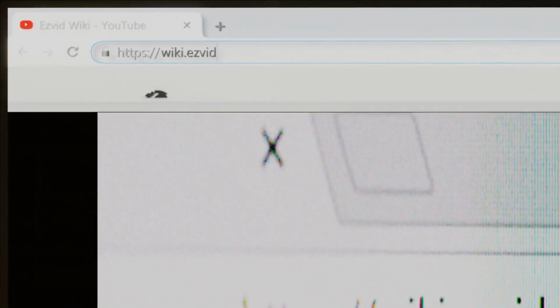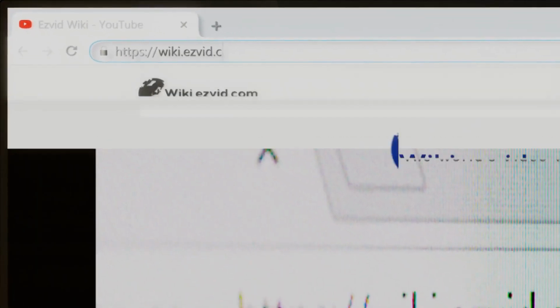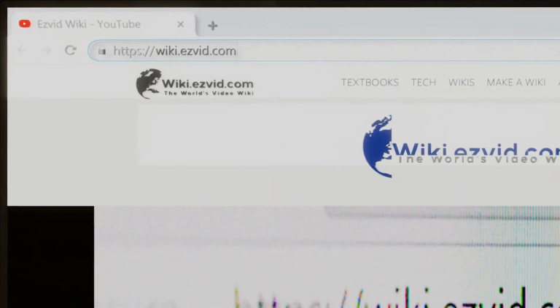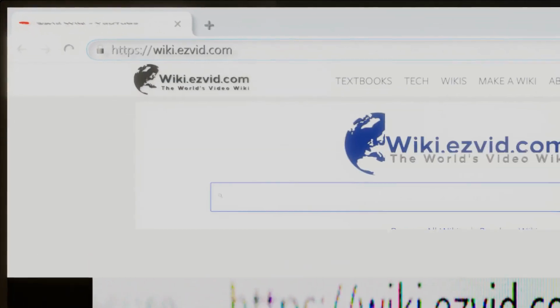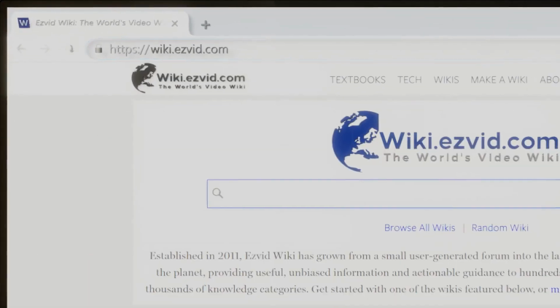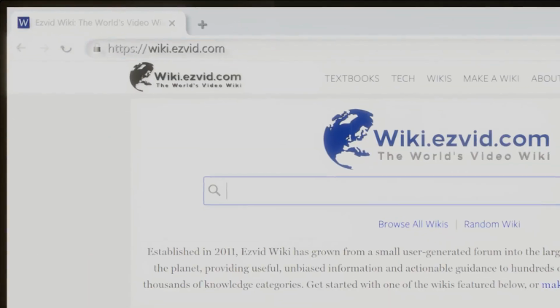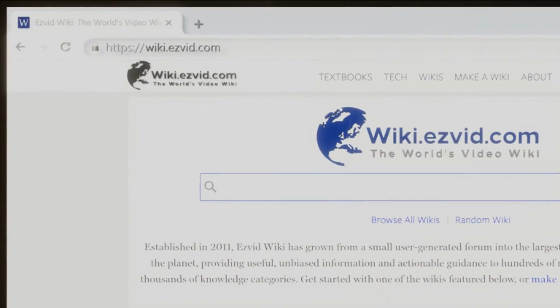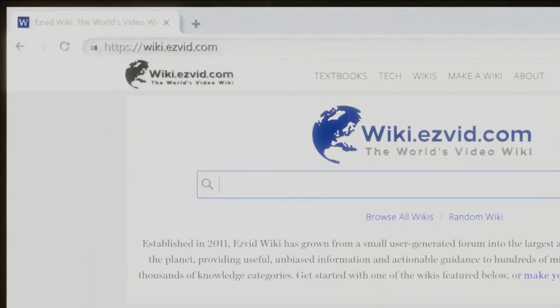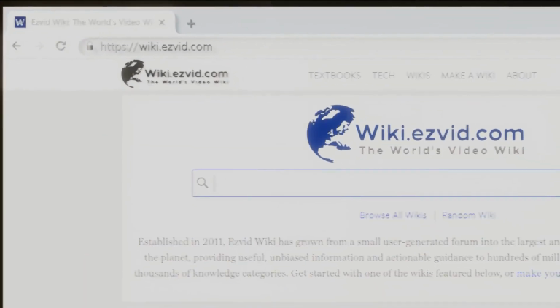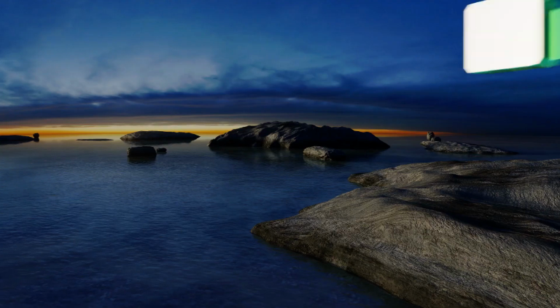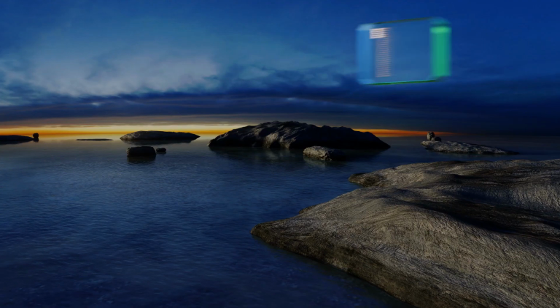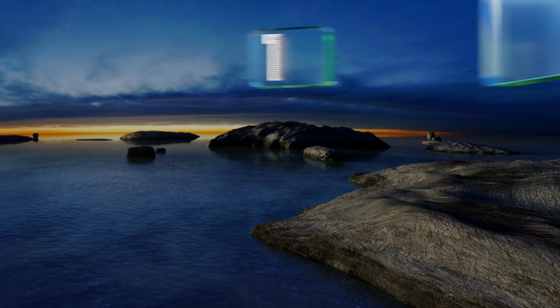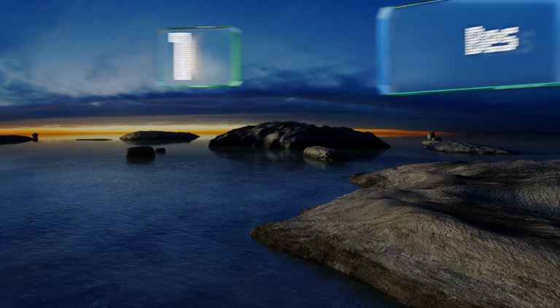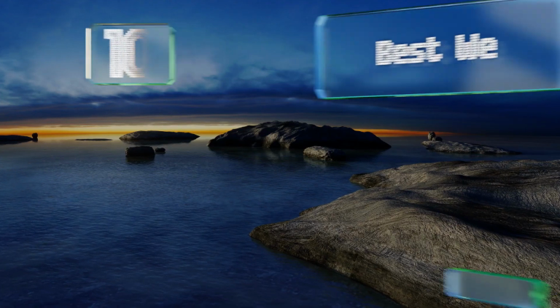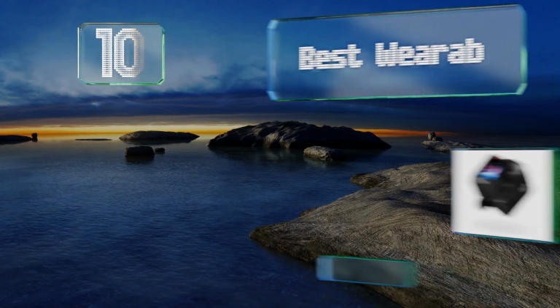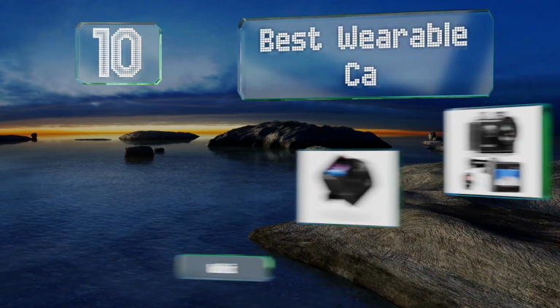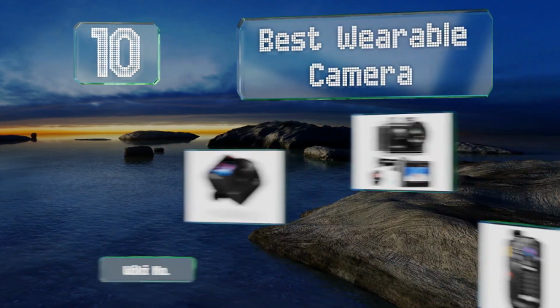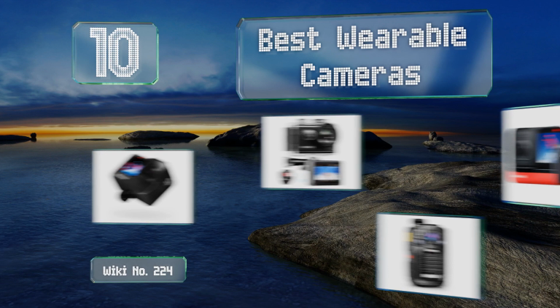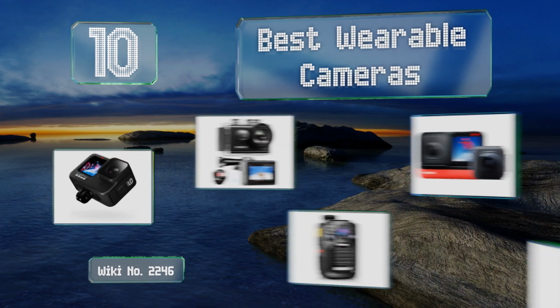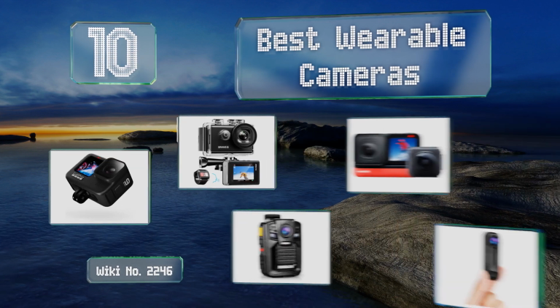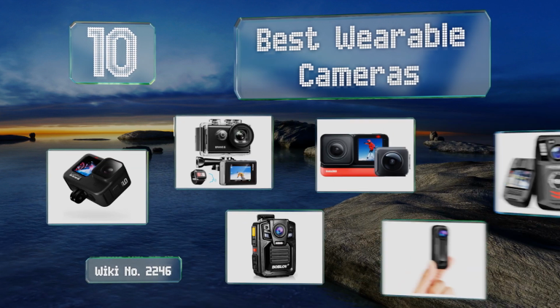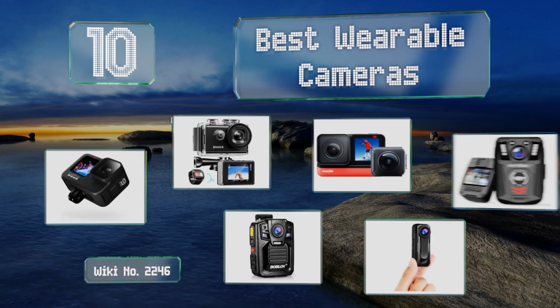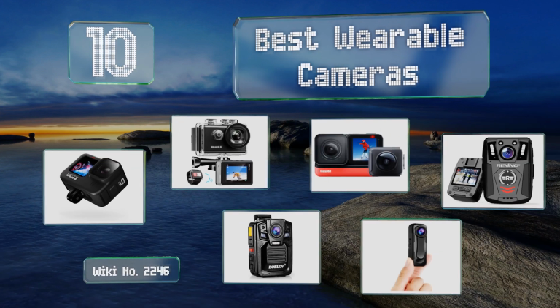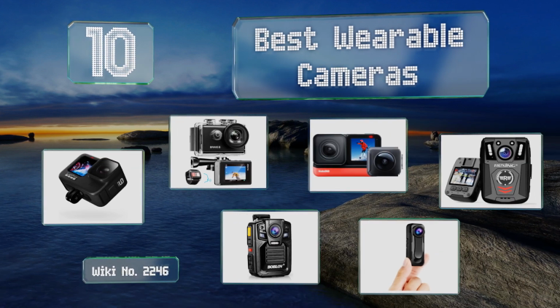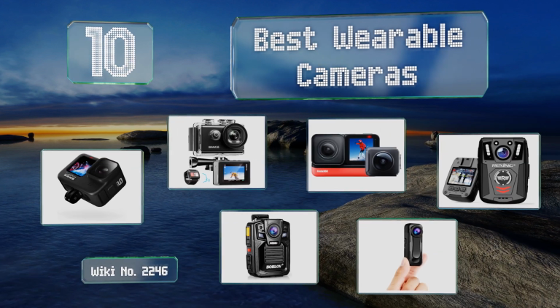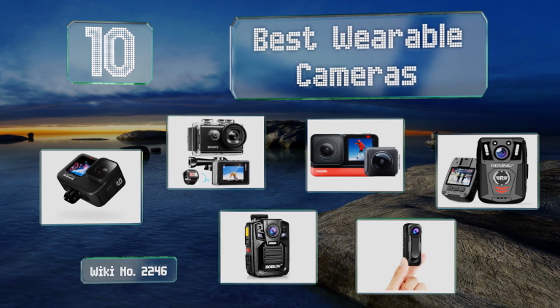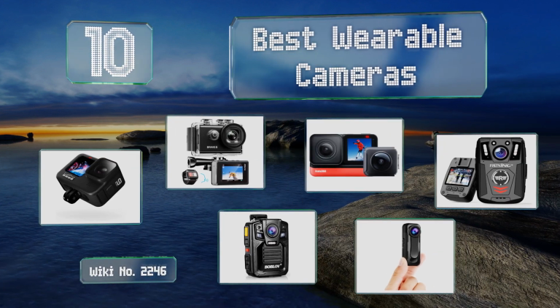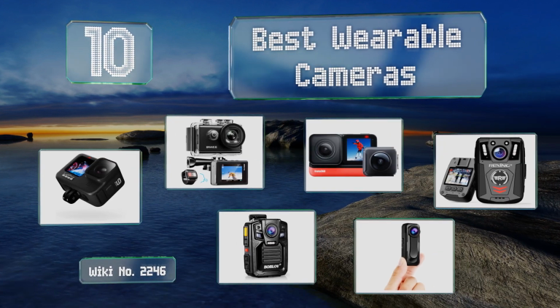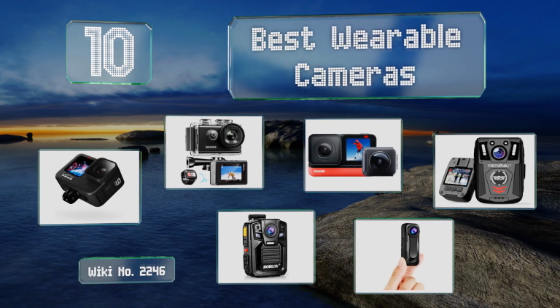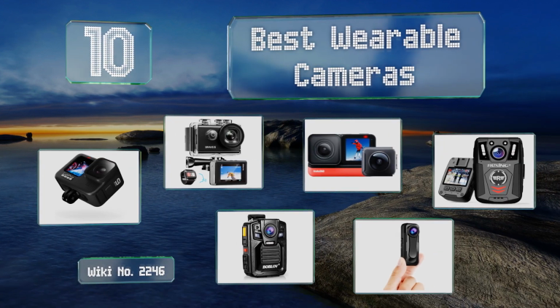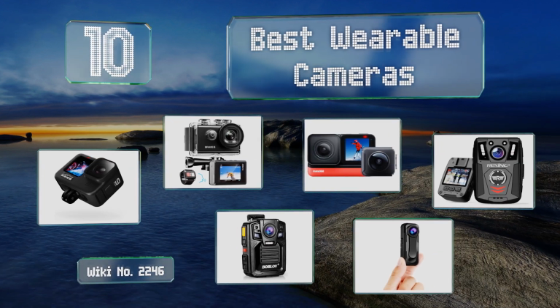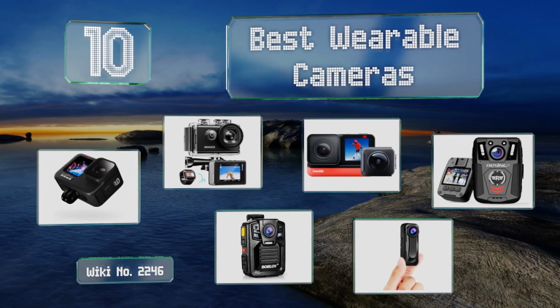EasyVid presents the 10 best wearable cameras. Let's get started with the list.